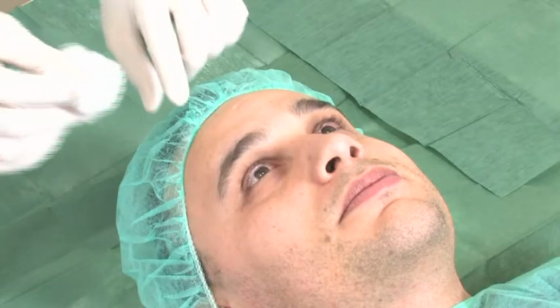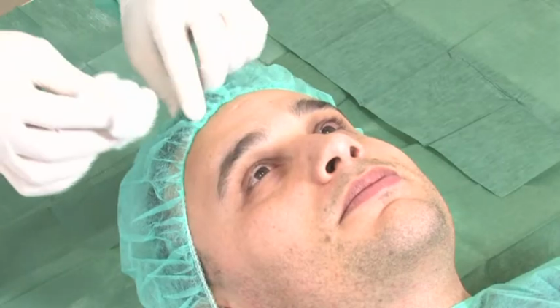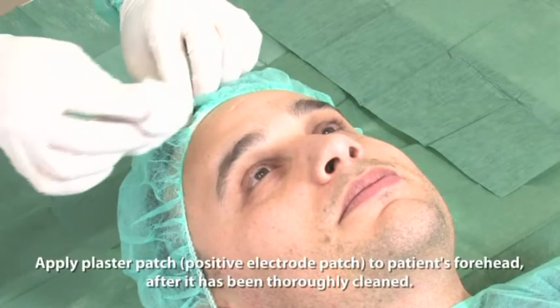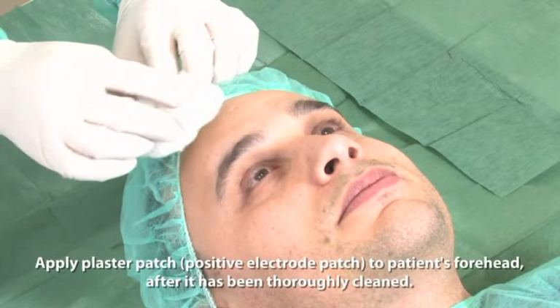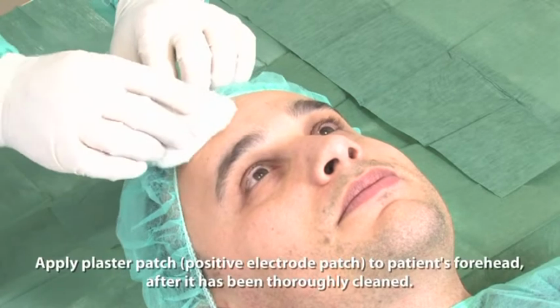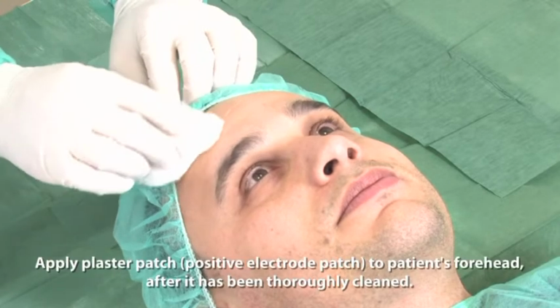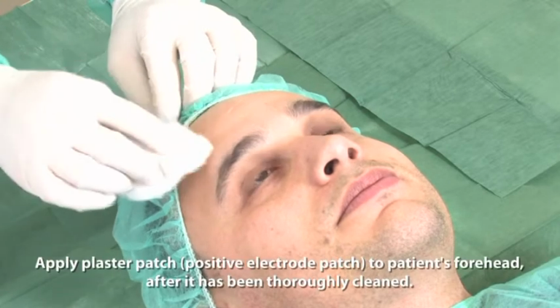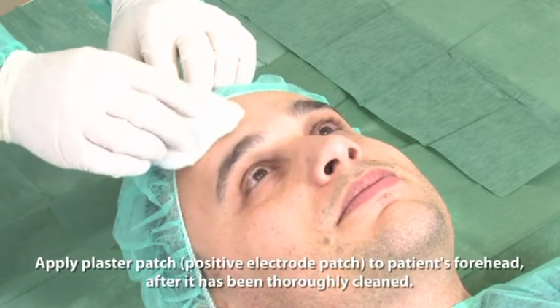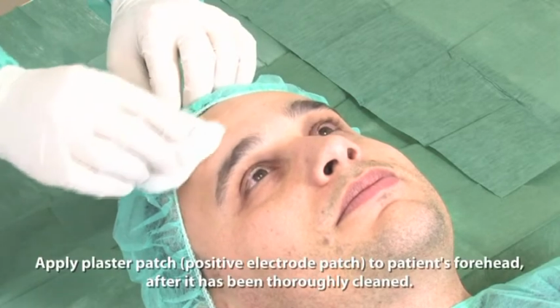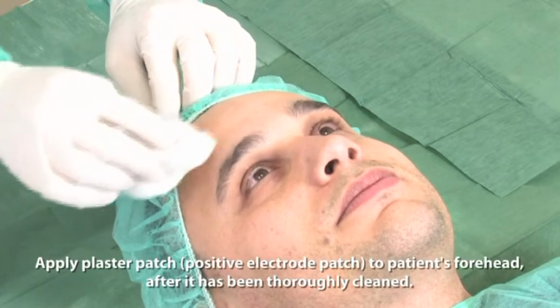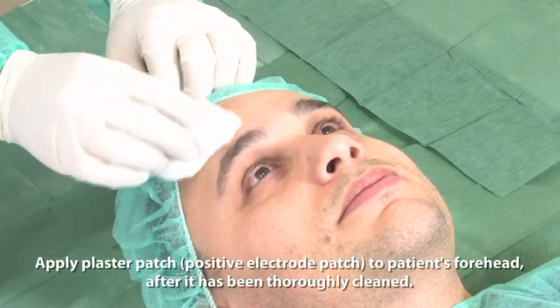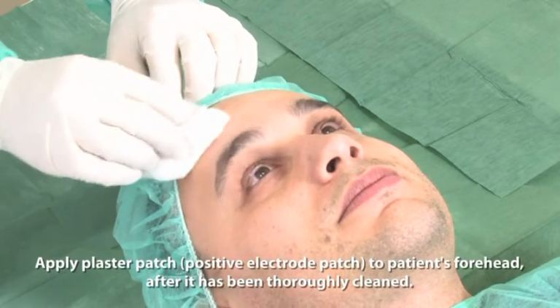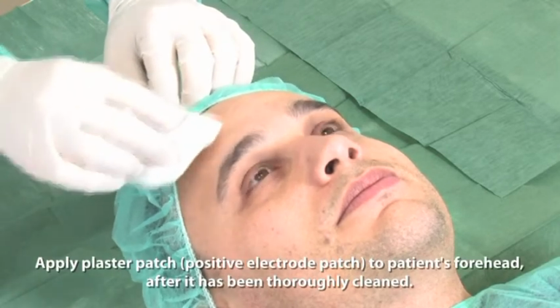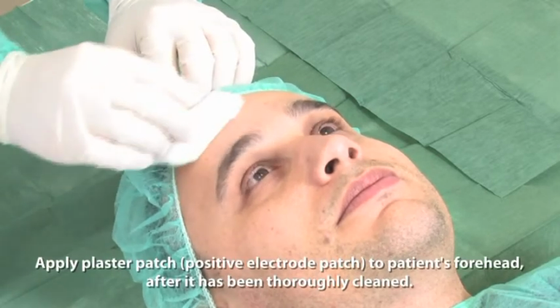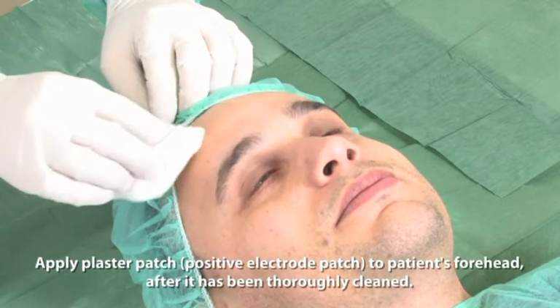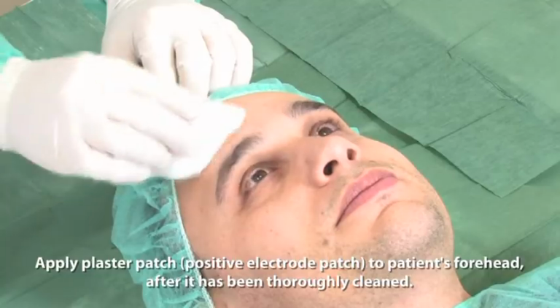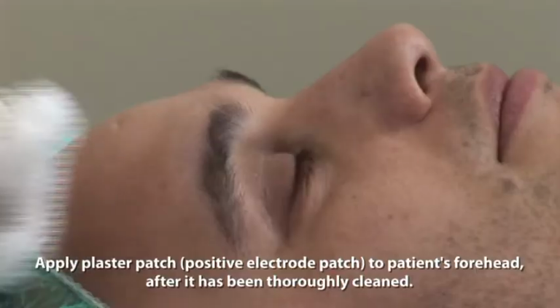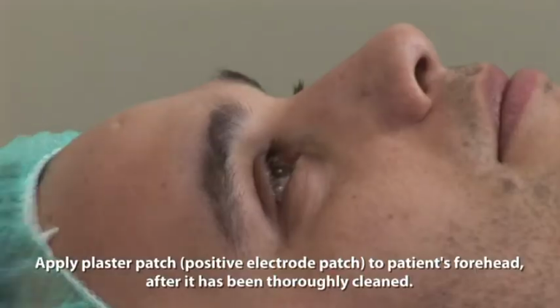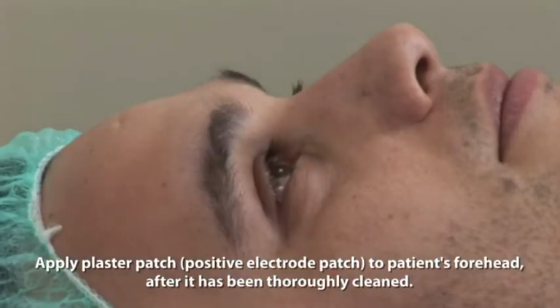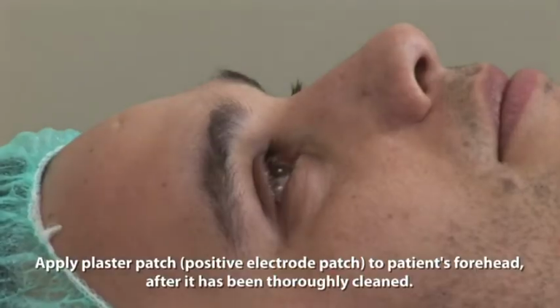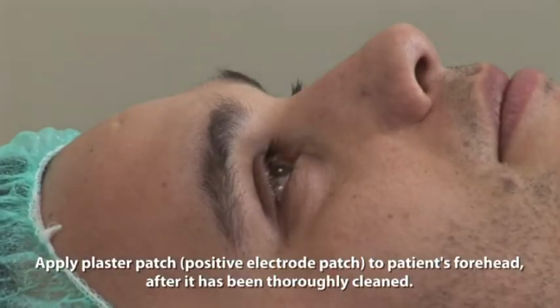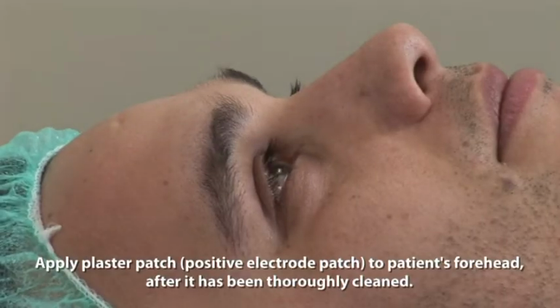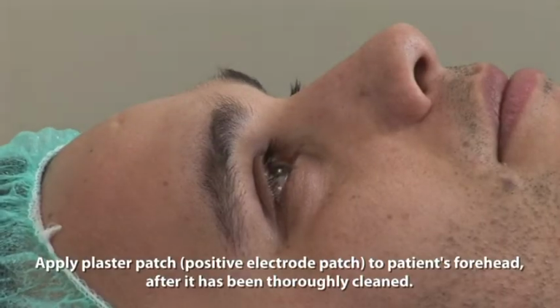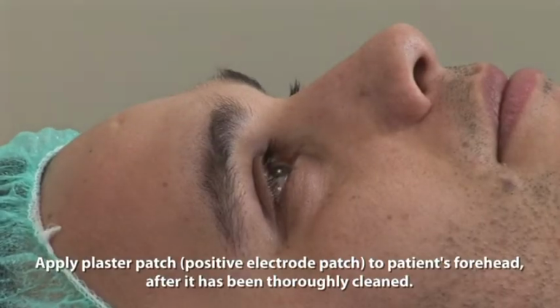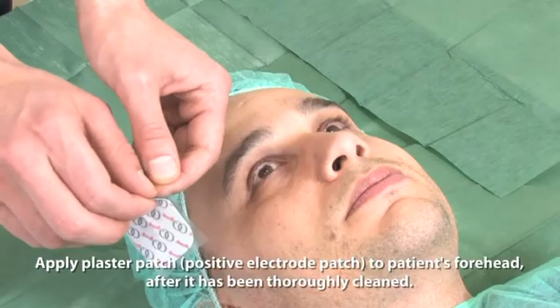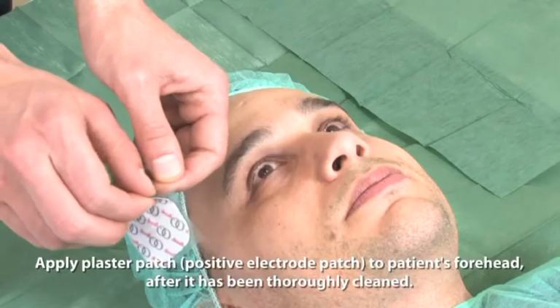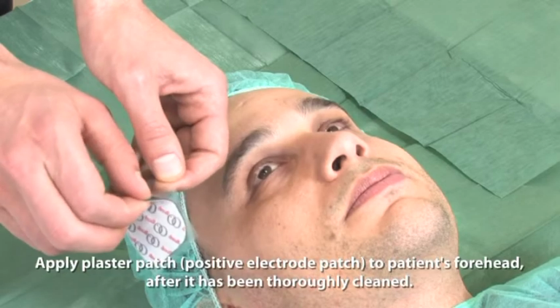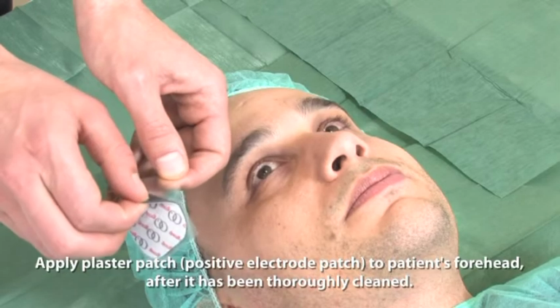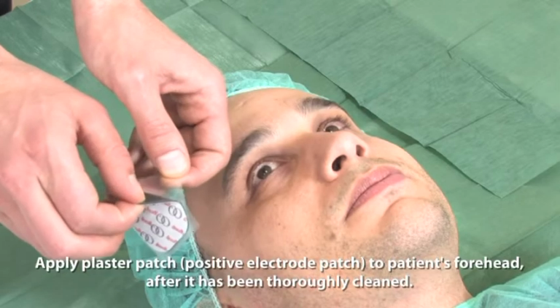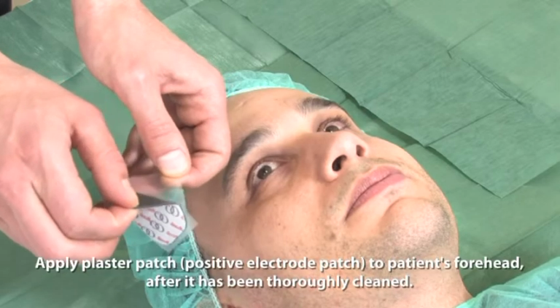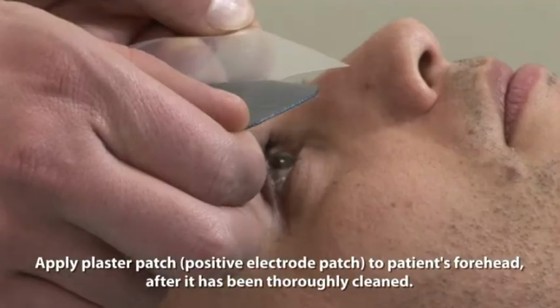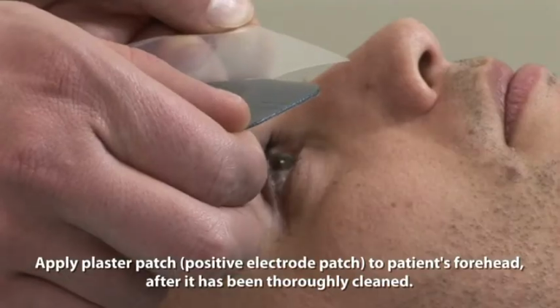Apply plaster patch — the positive electrode patch — to the patient's forehead, after it has been thoroughly cleaned.